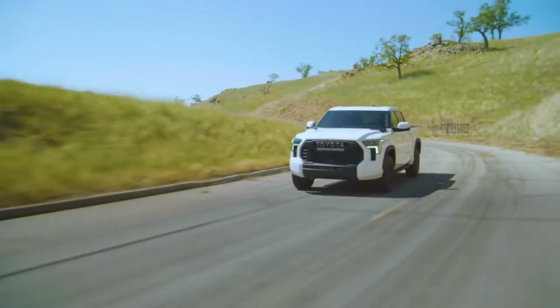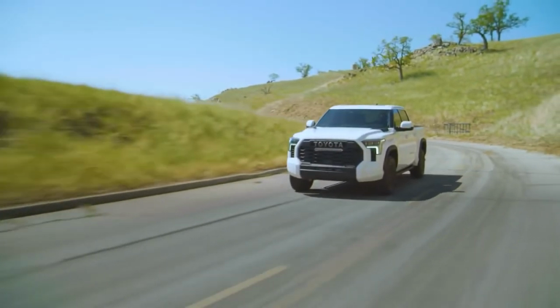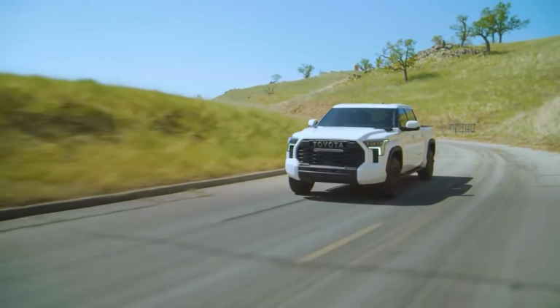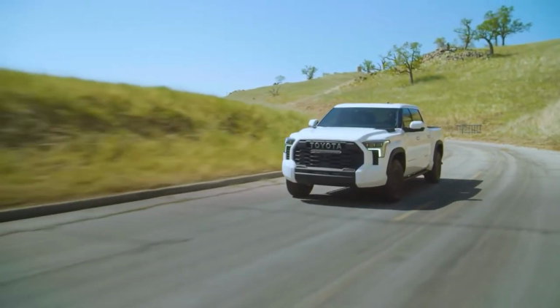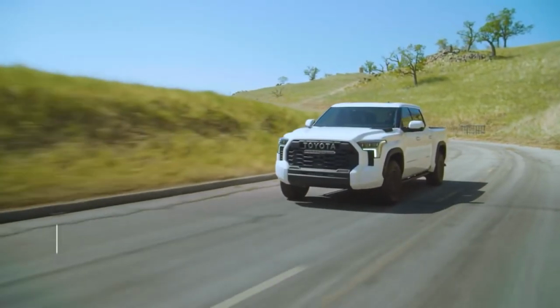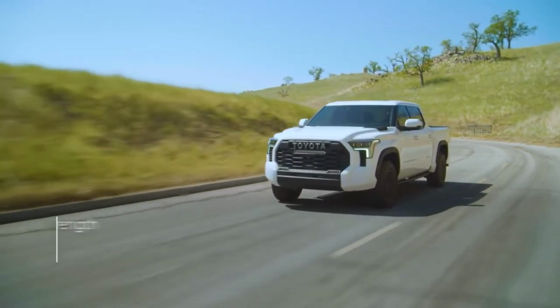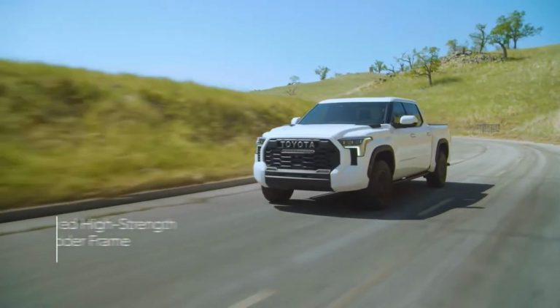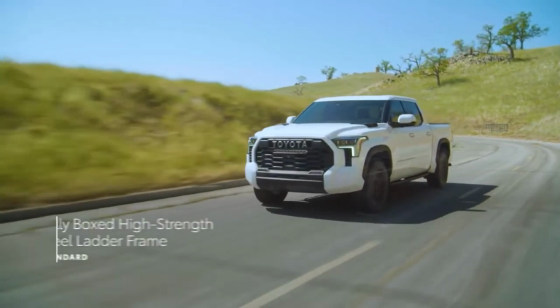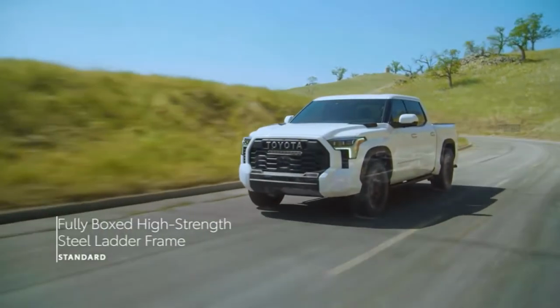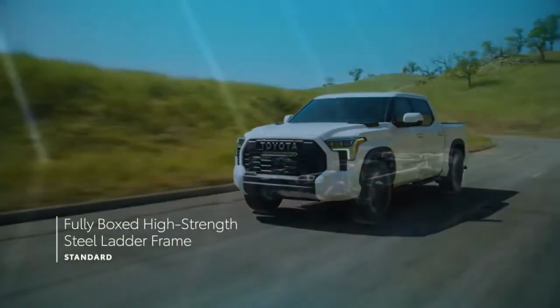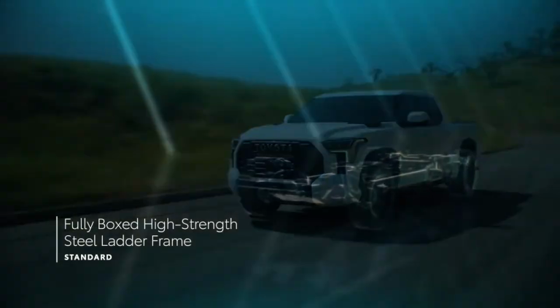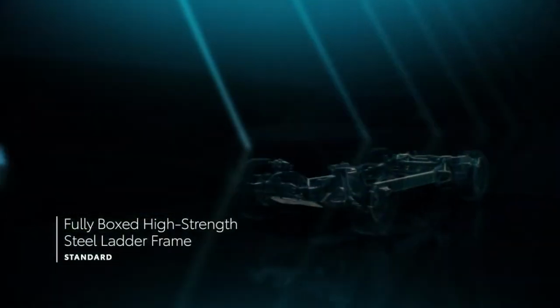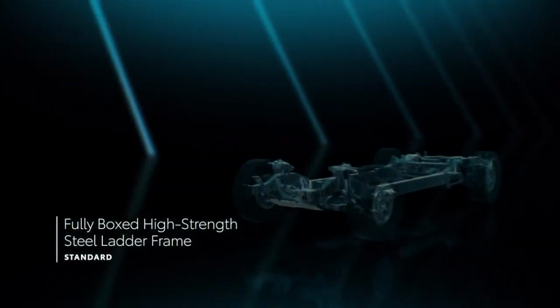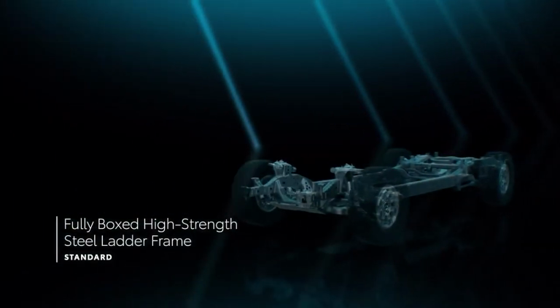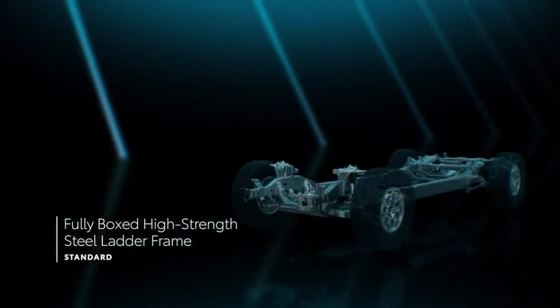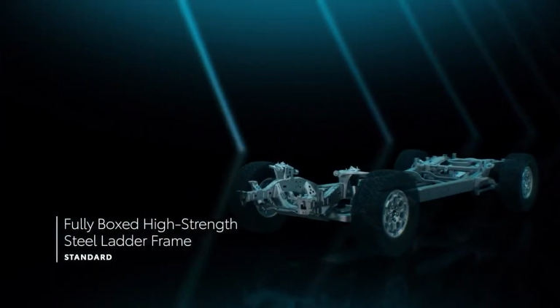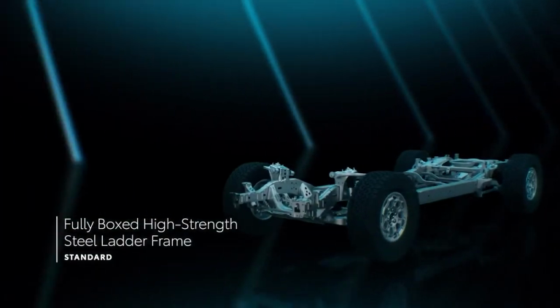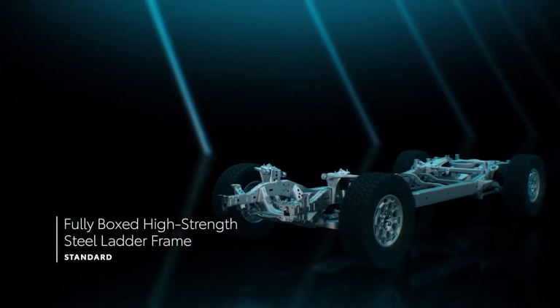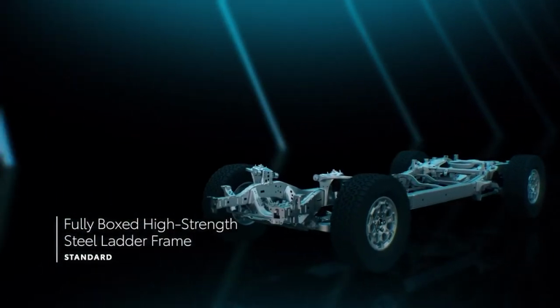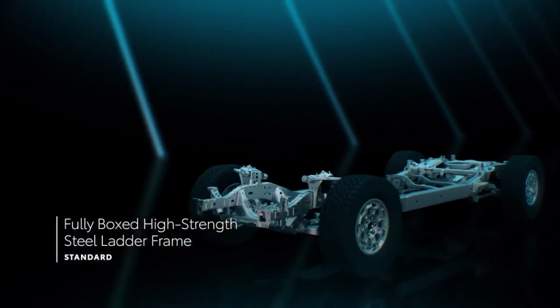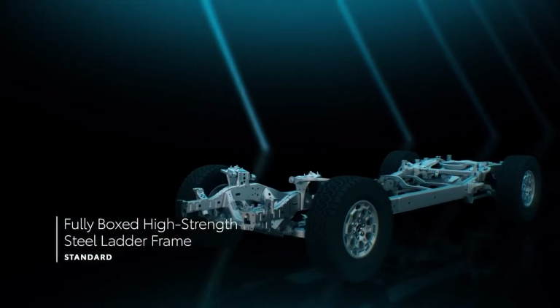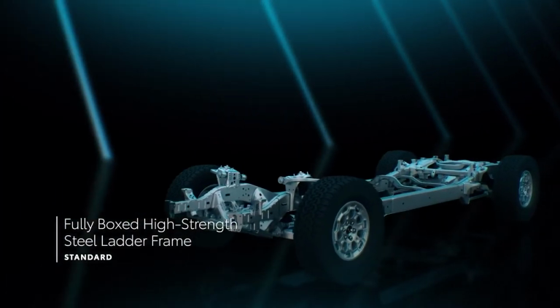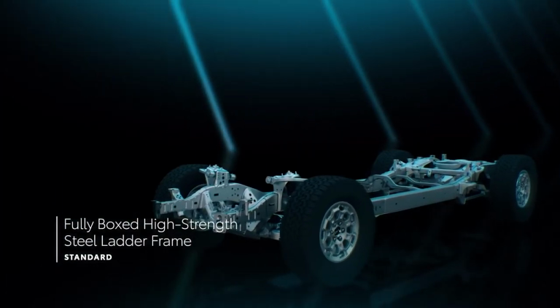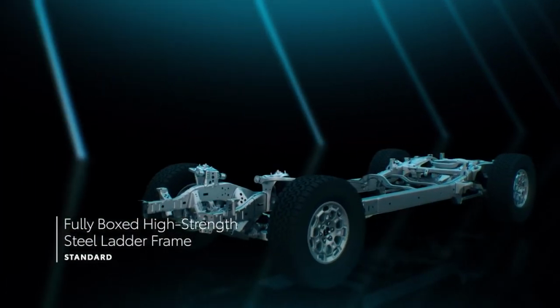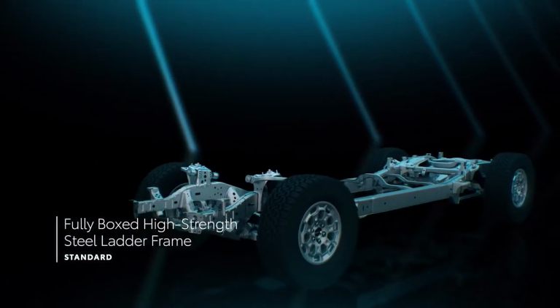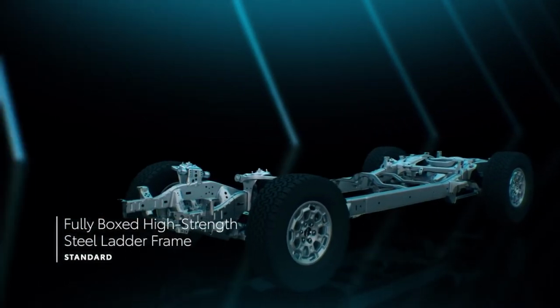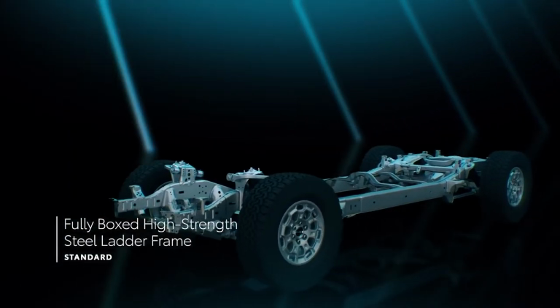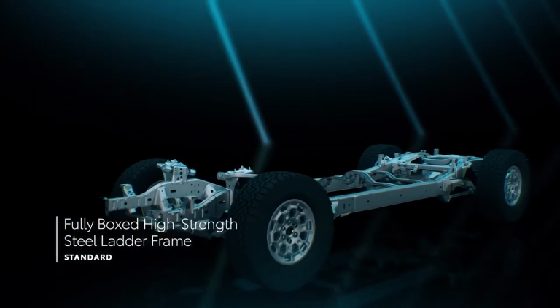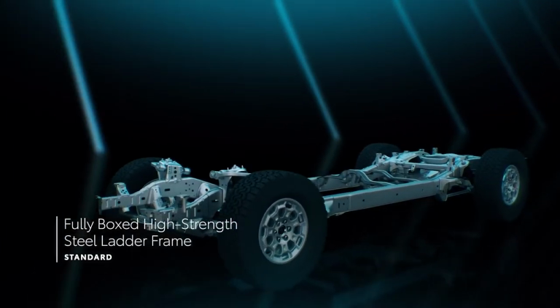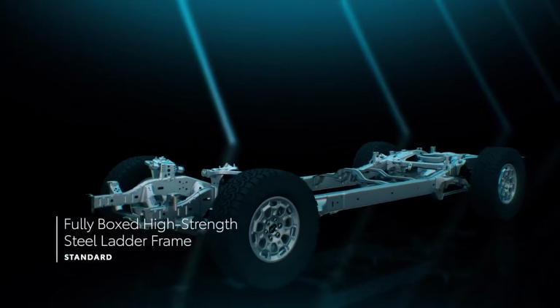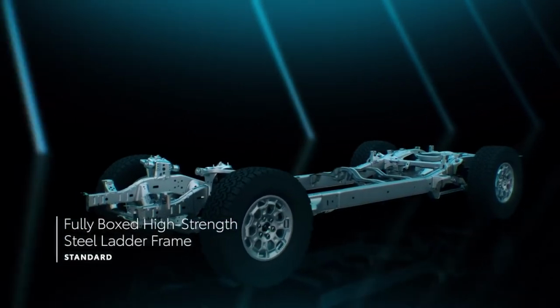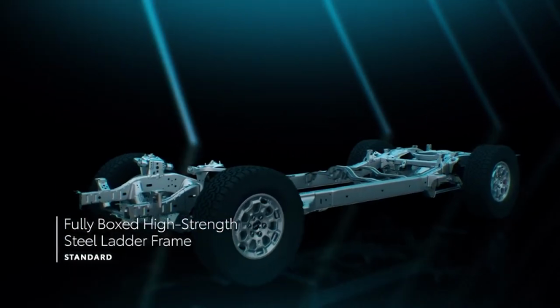Full details will be released closer to launch, but the Tundra Capstone will come with an assortment of driver assistance systems.